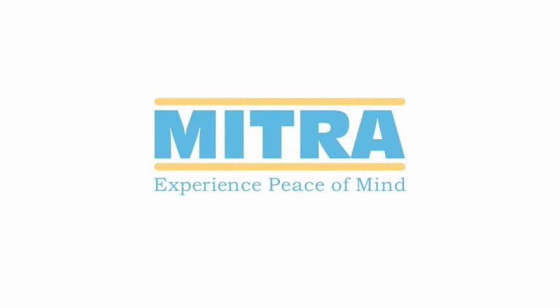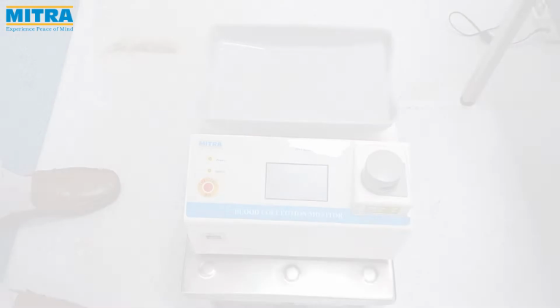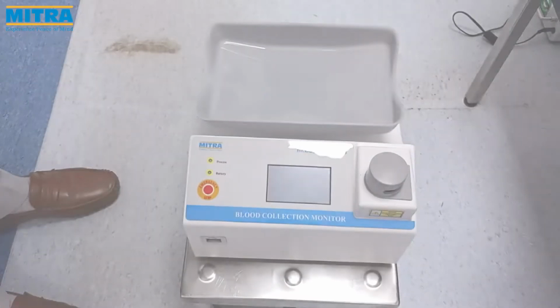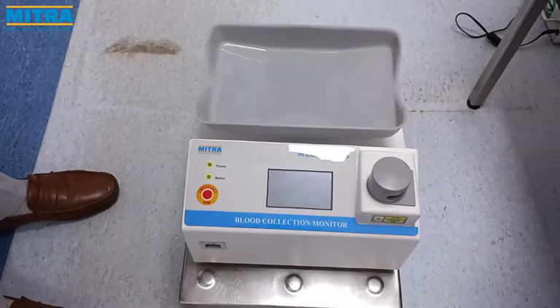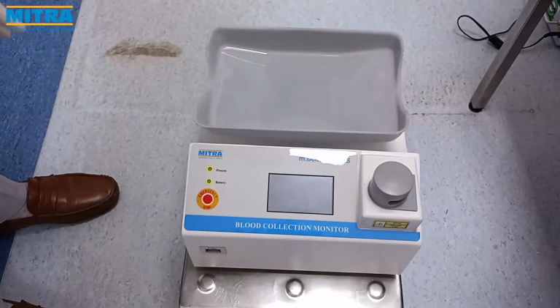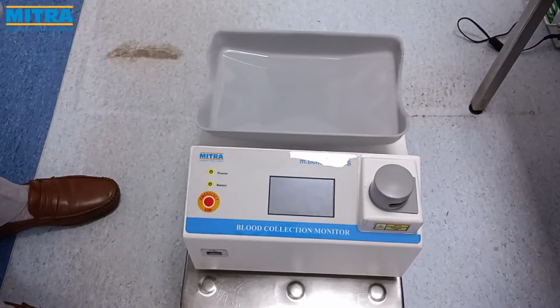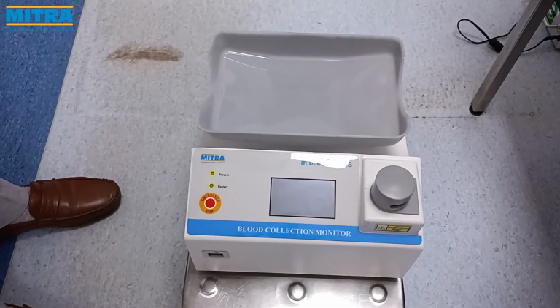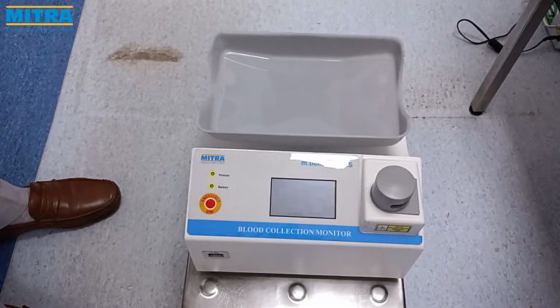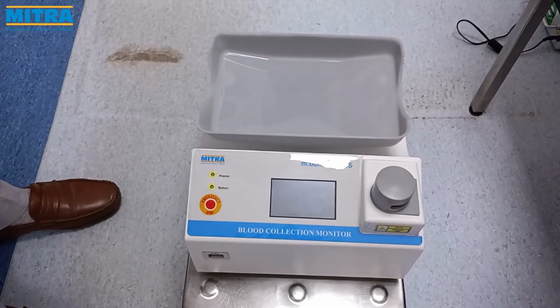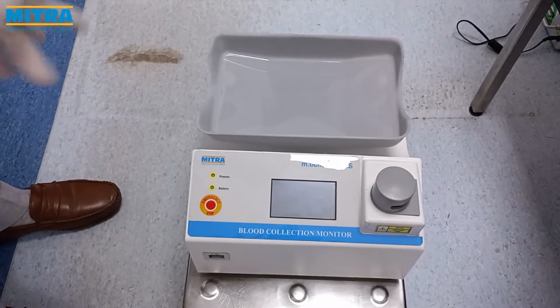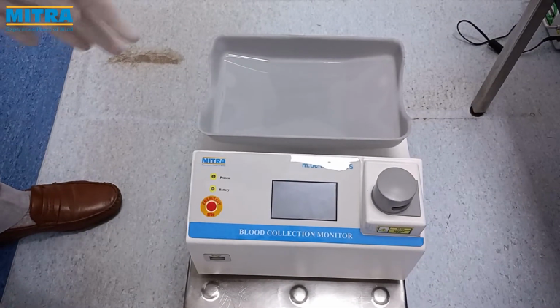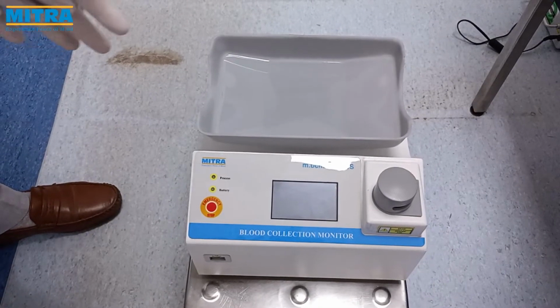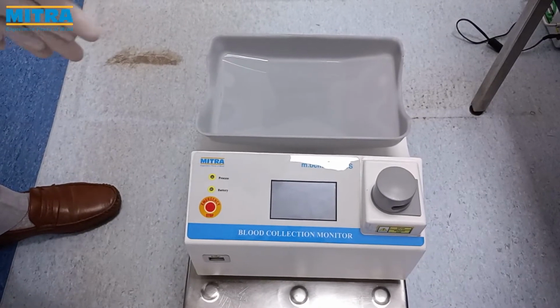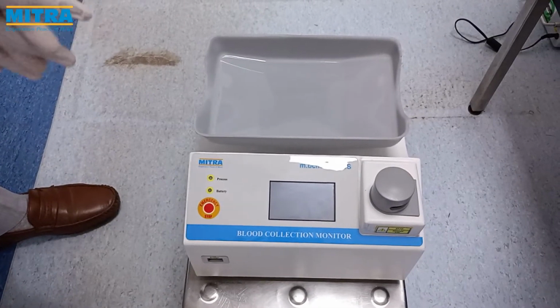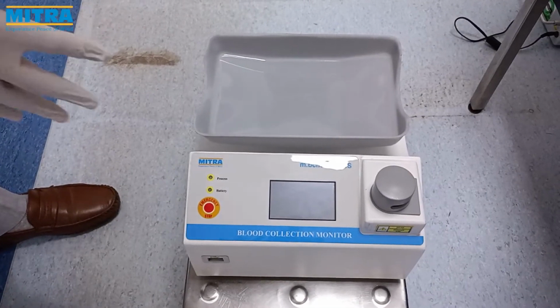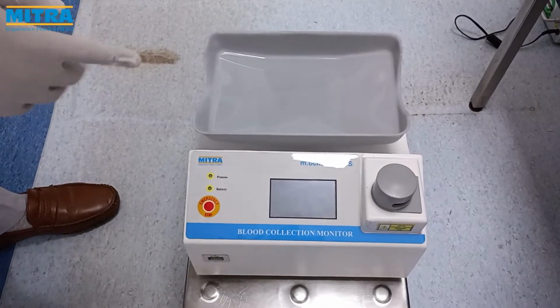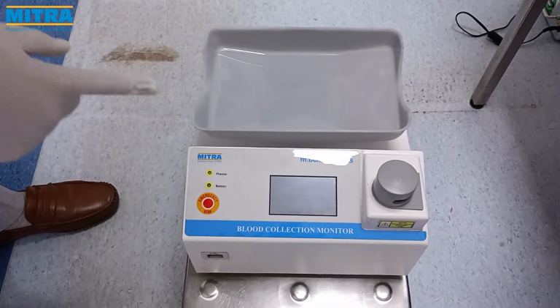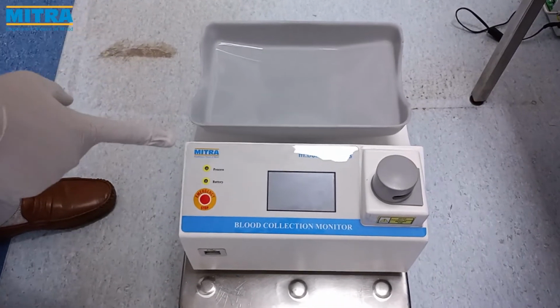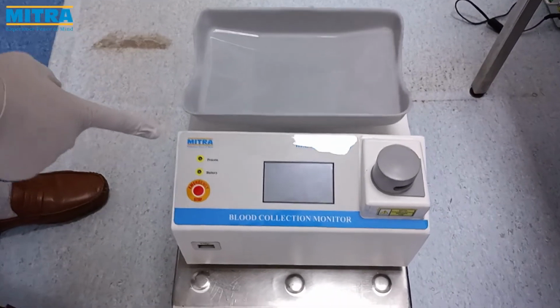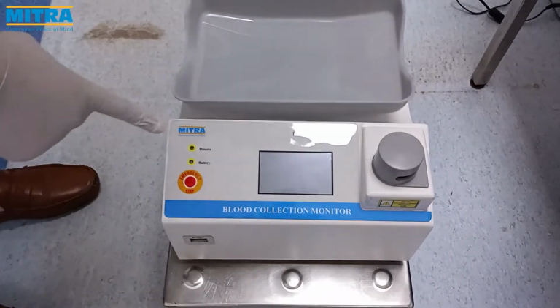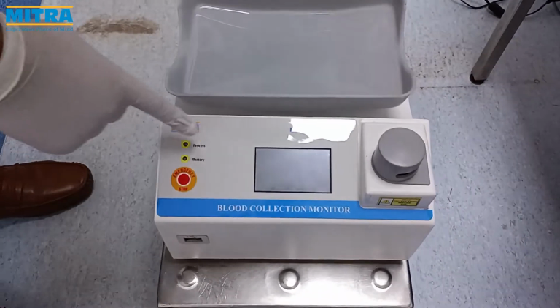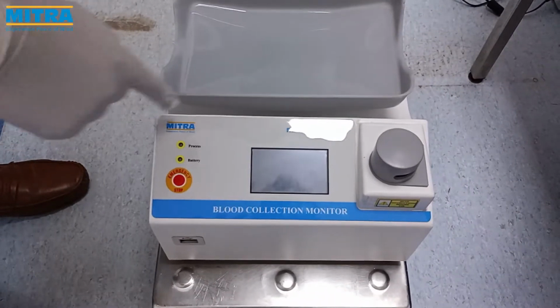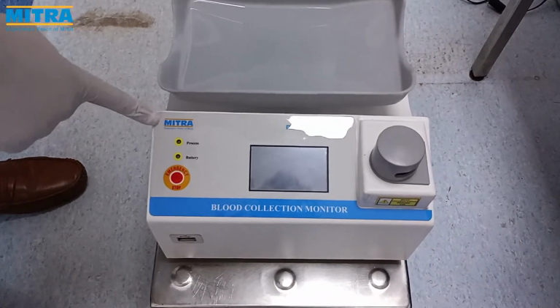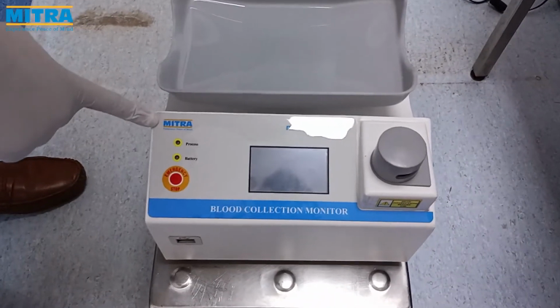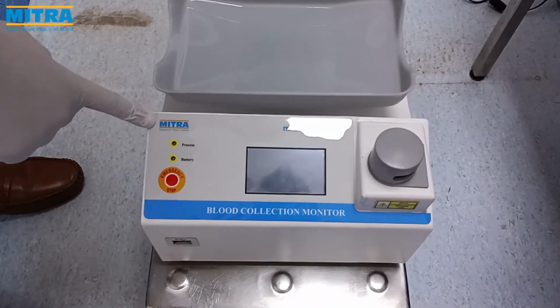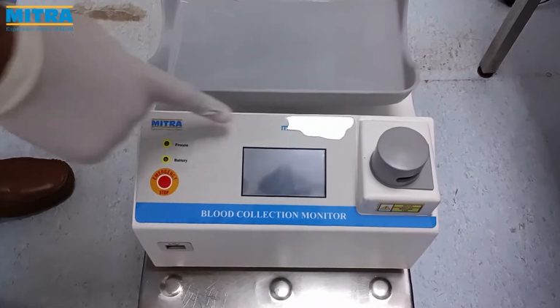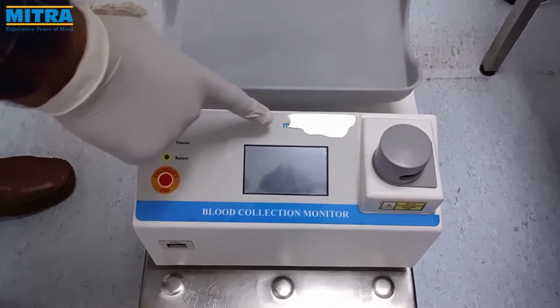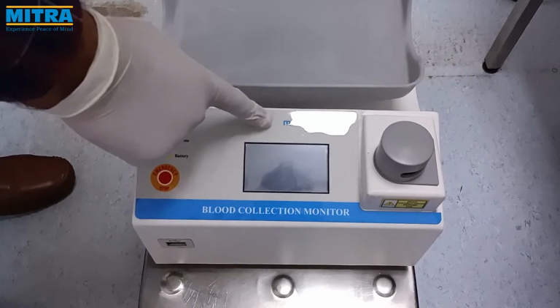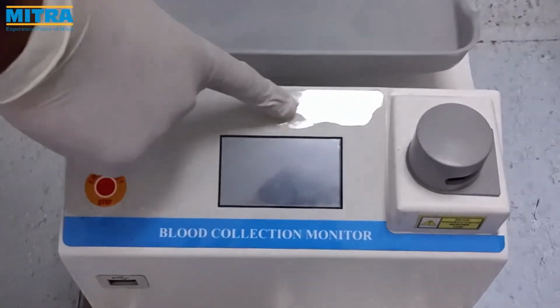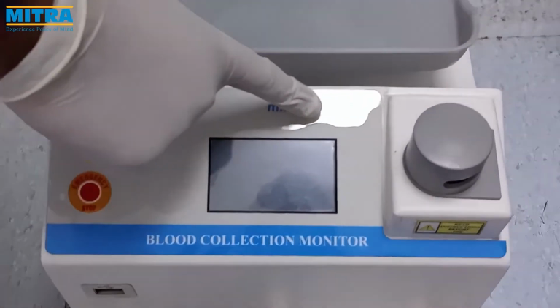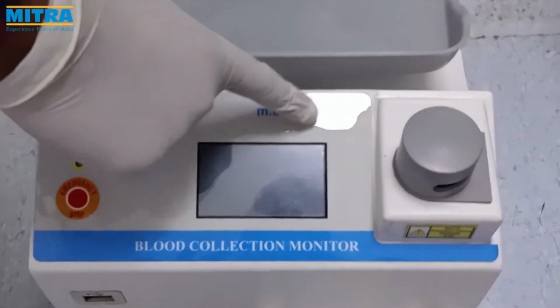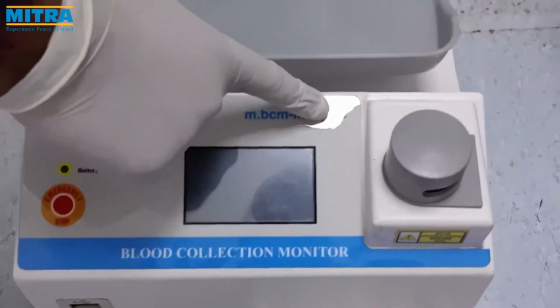Welcome to Mitra Industries. Today we are going to introduce you to the Mitra MBCM Mini and show you how to use it.